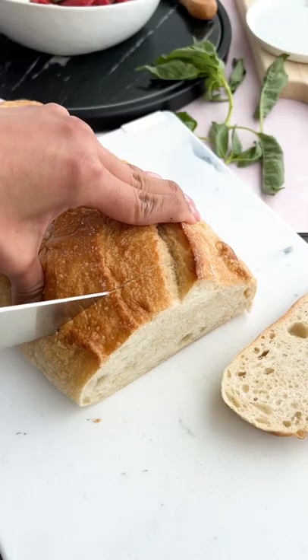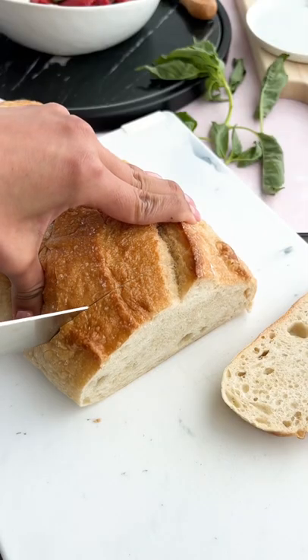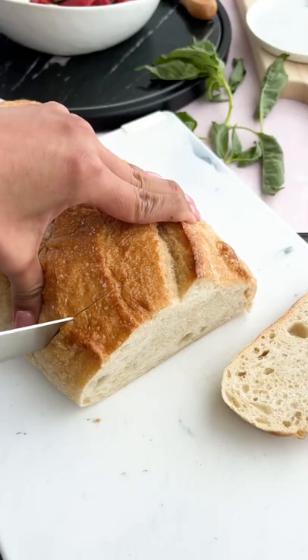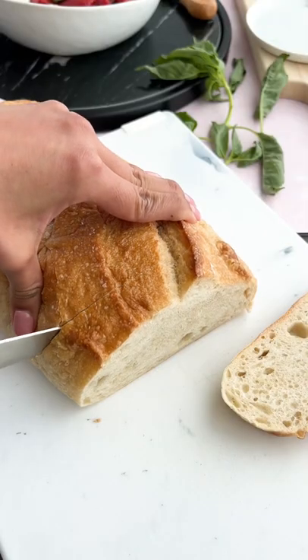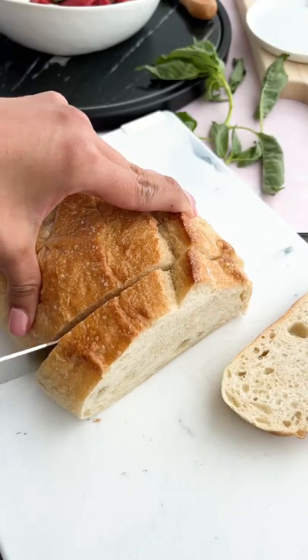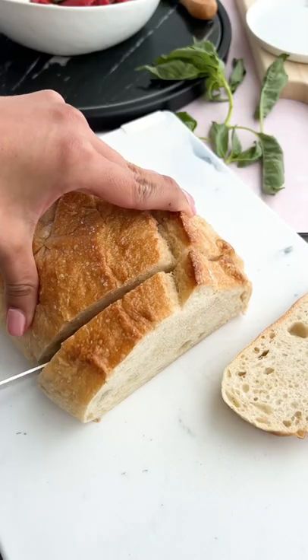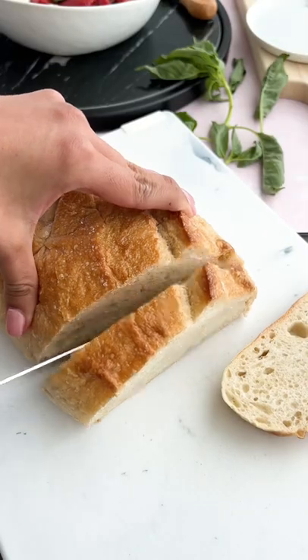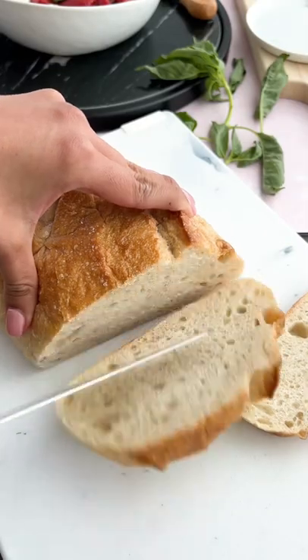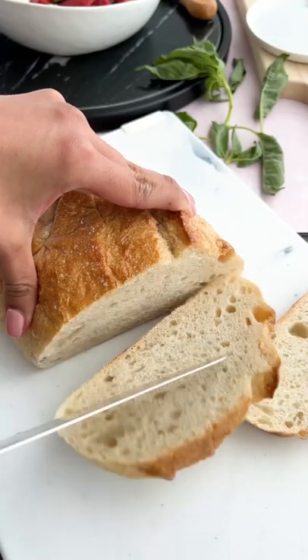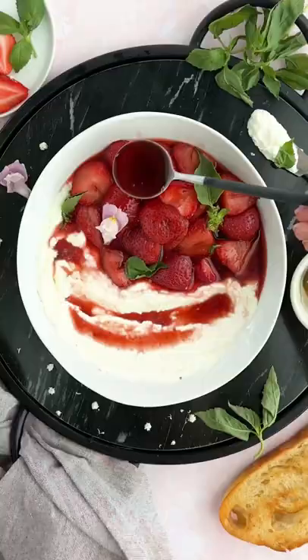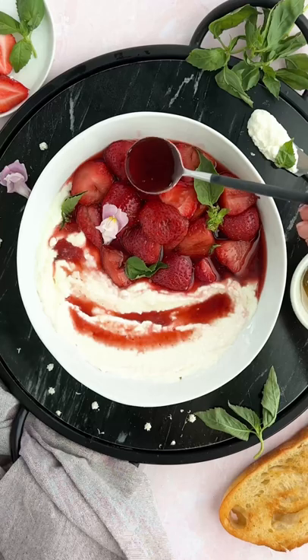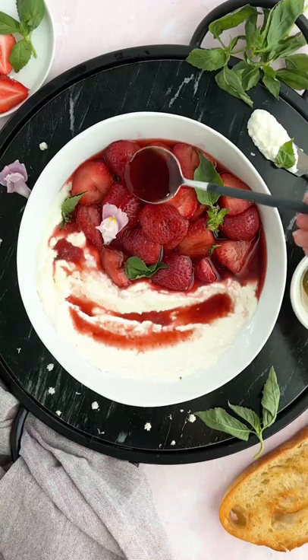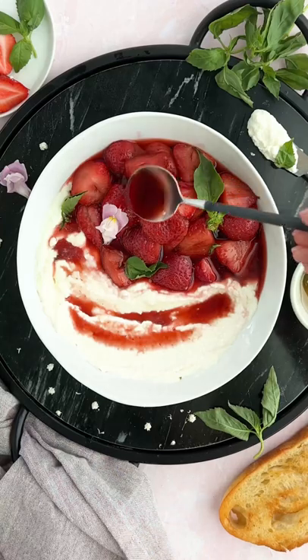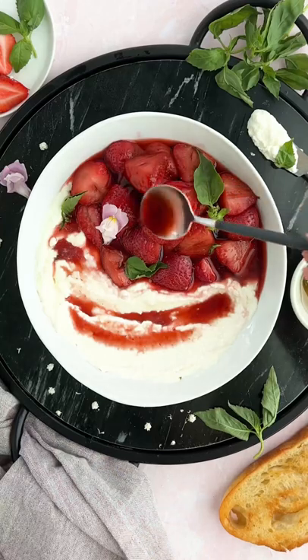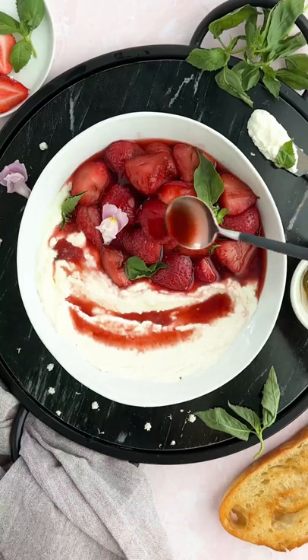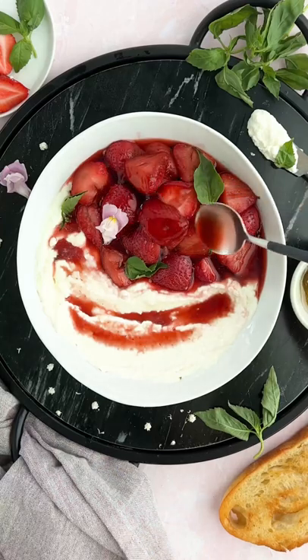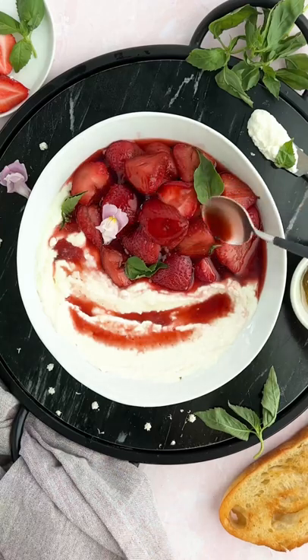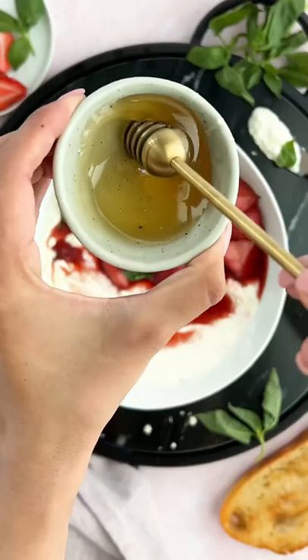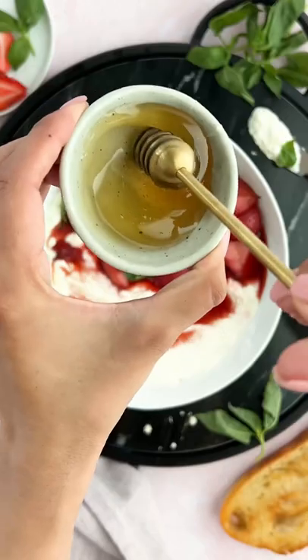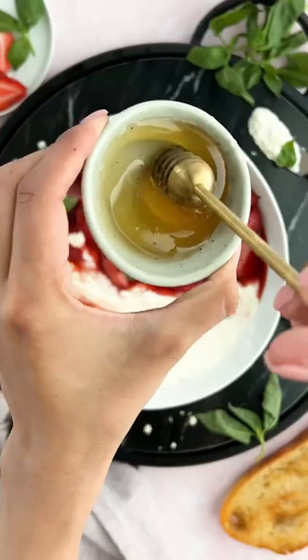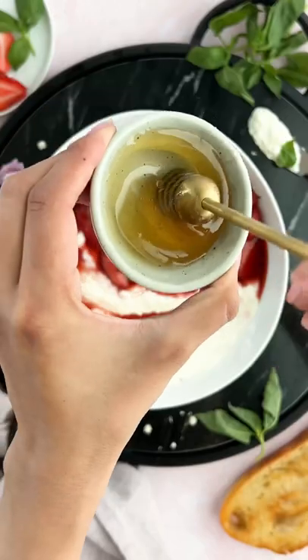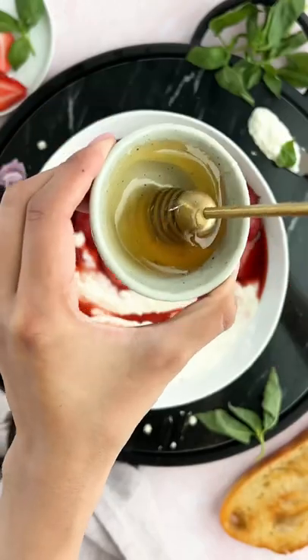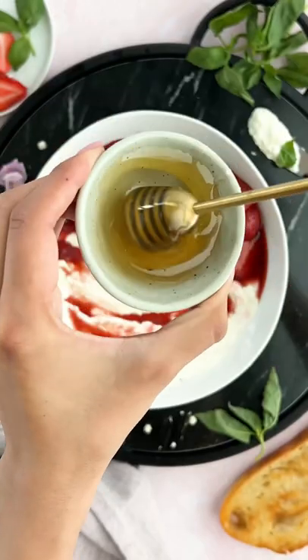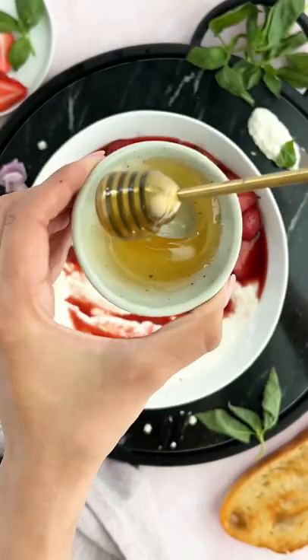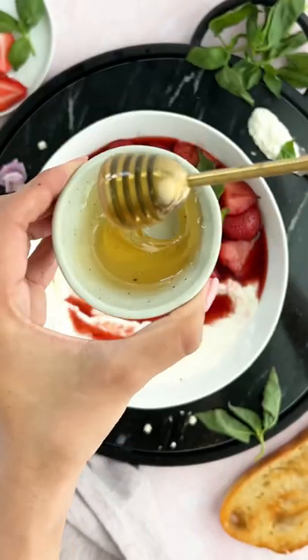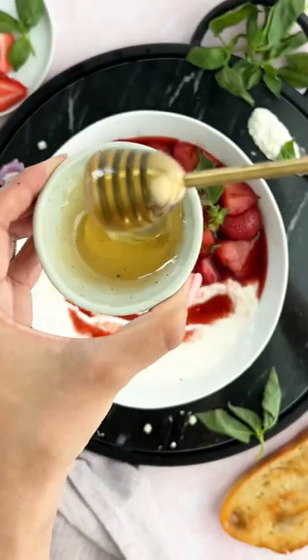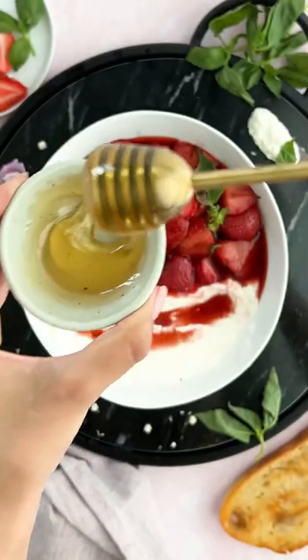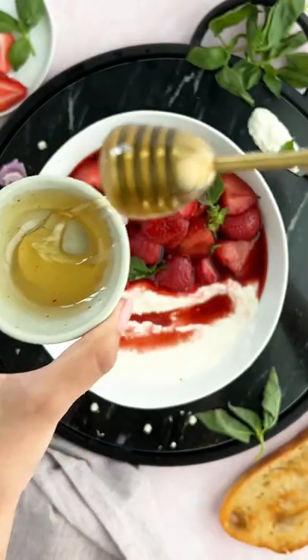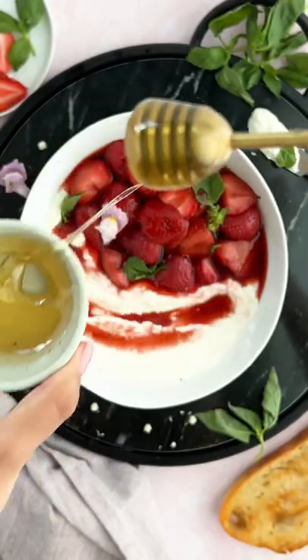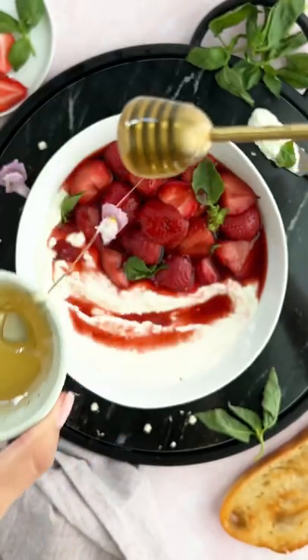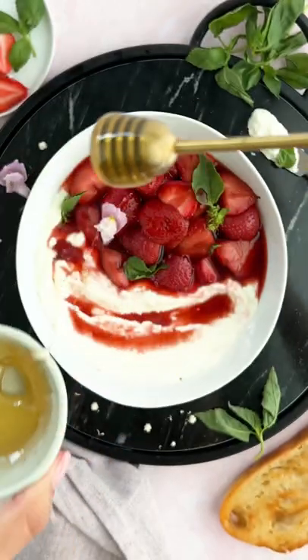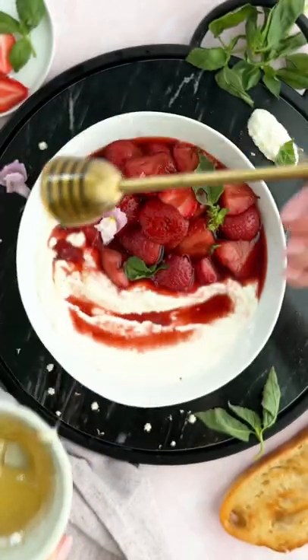Then you're going to take your baguette, slice it, and then it's time to dip and dig right in.